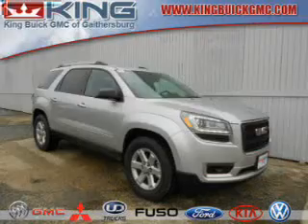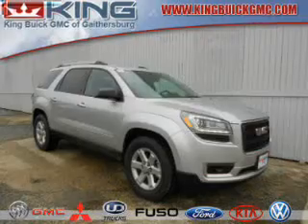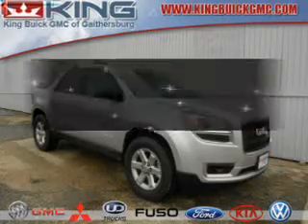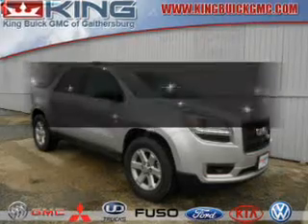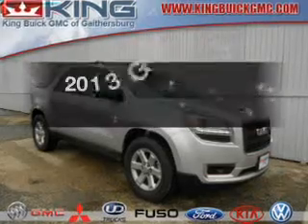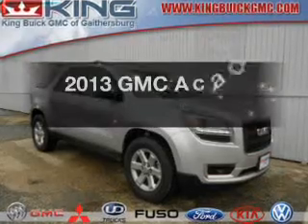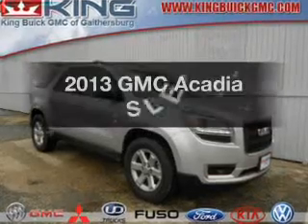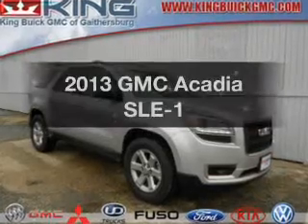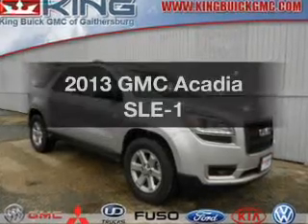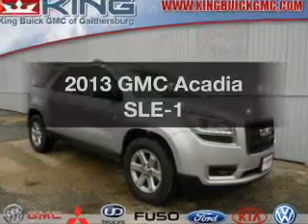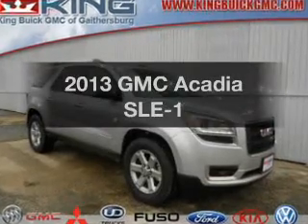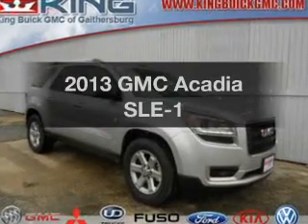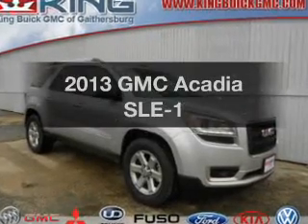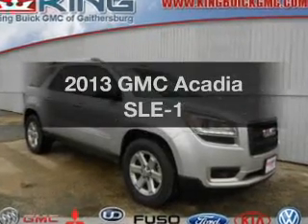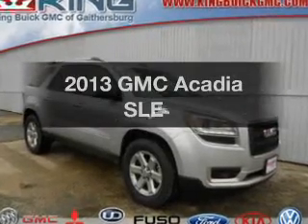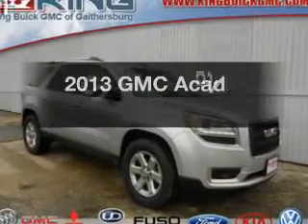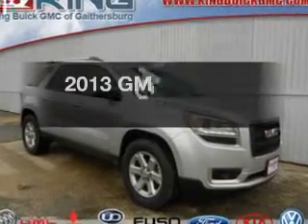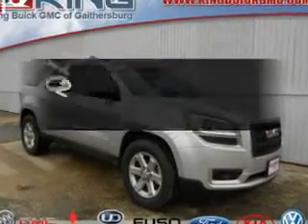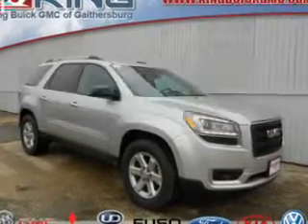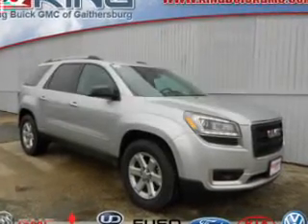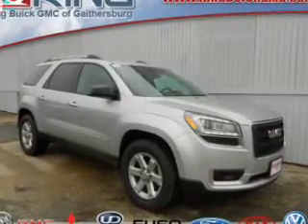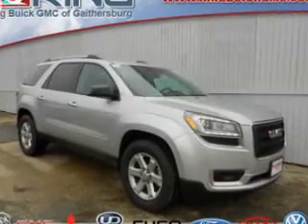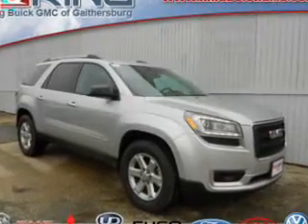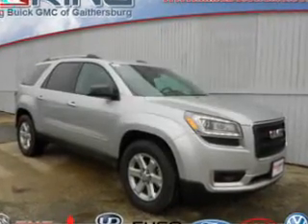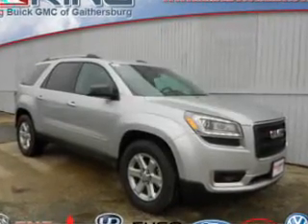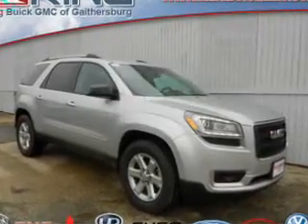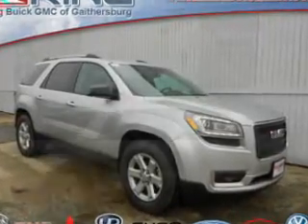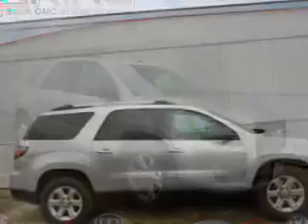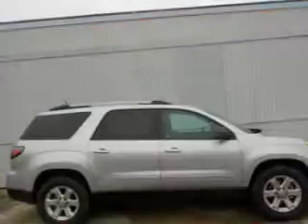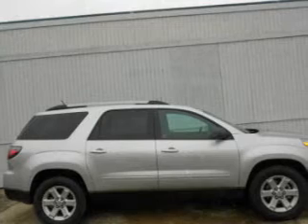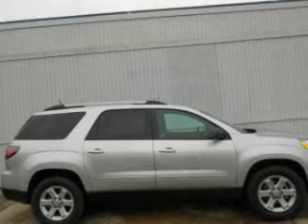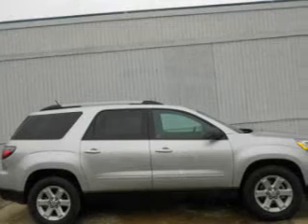Get noticed in this 2013 GMC Acadia. This is the set of wheels you've been looking for.